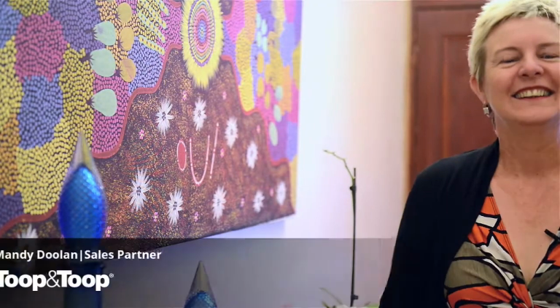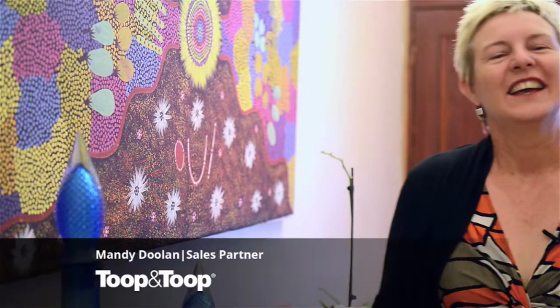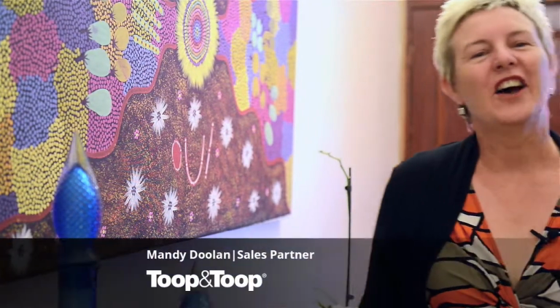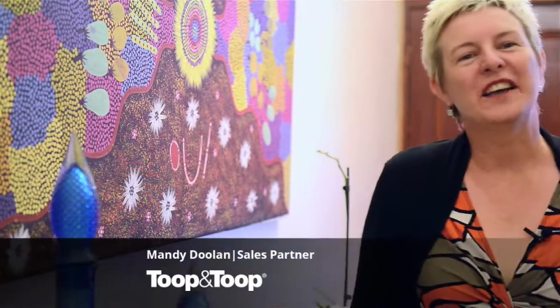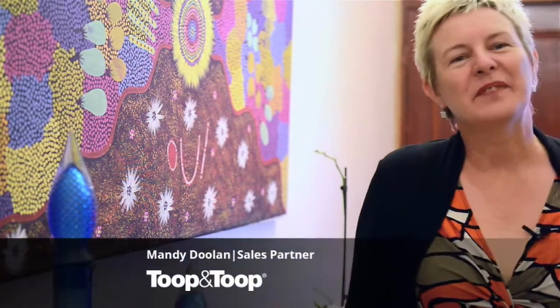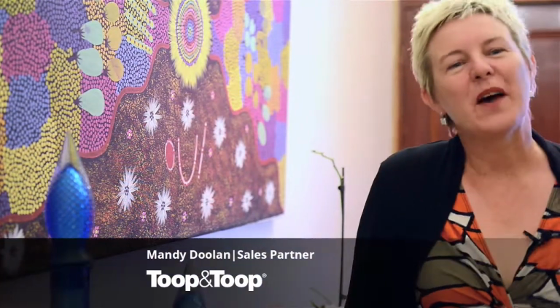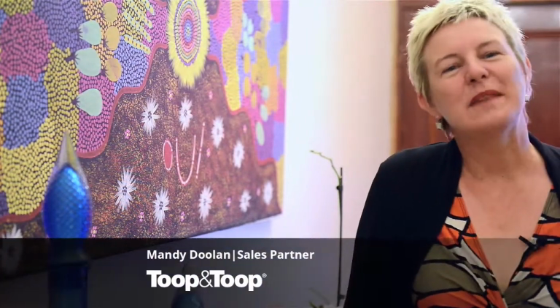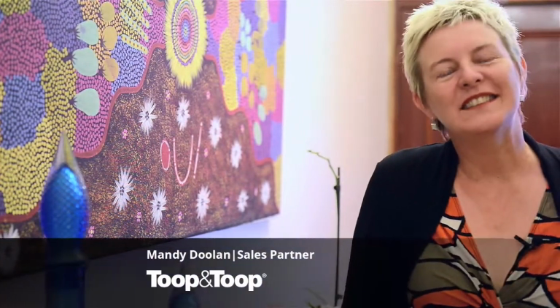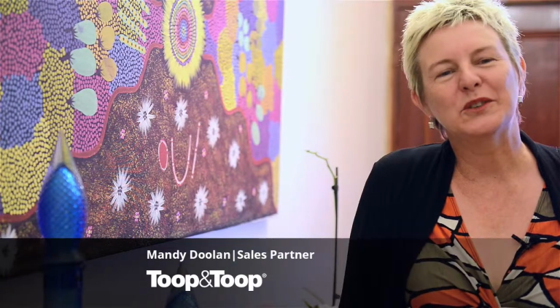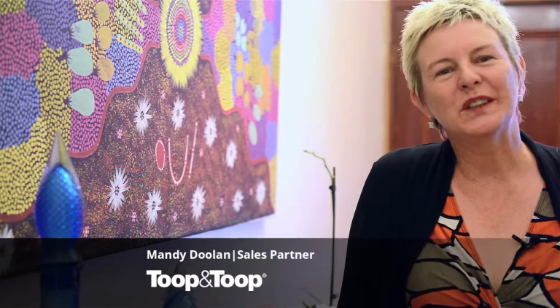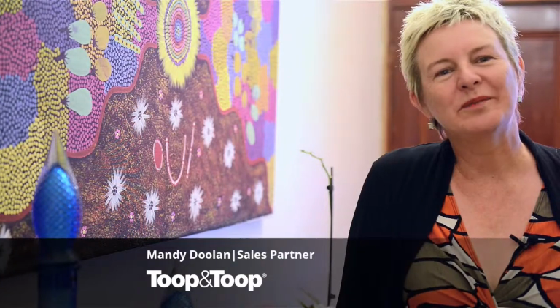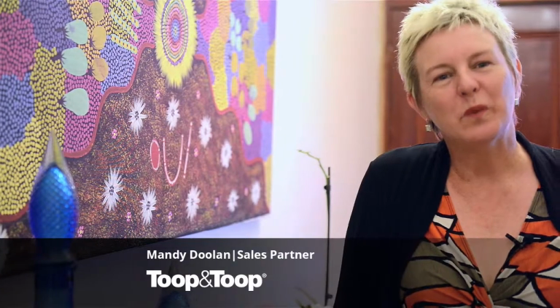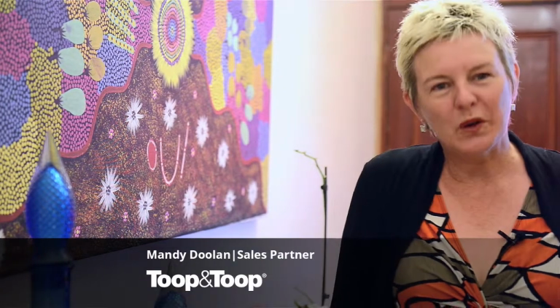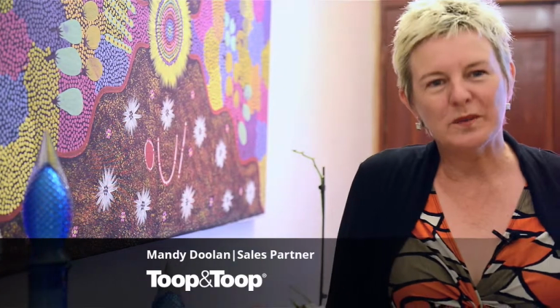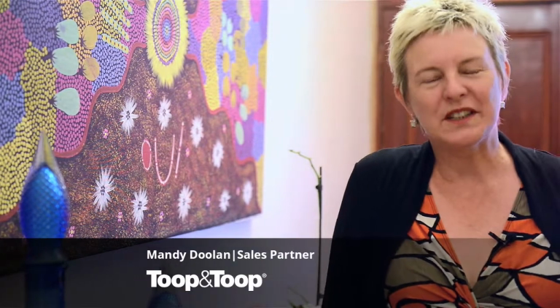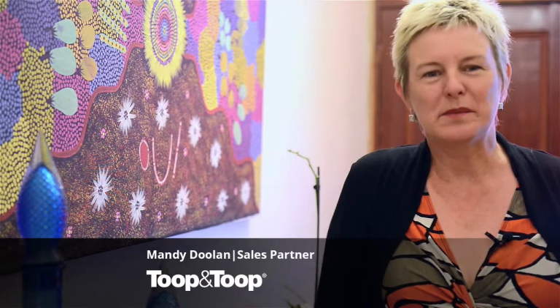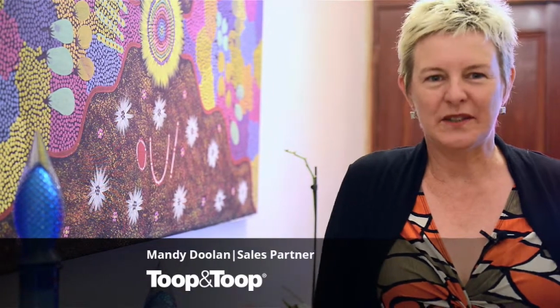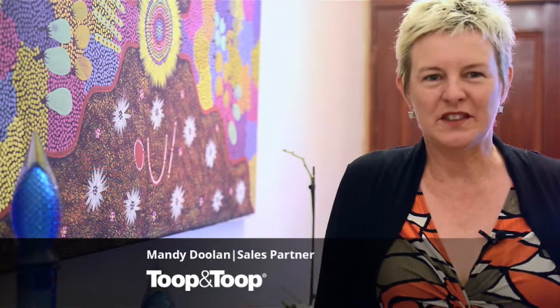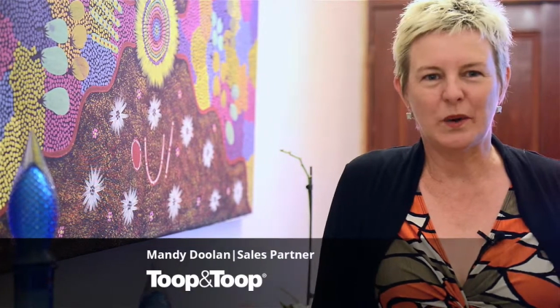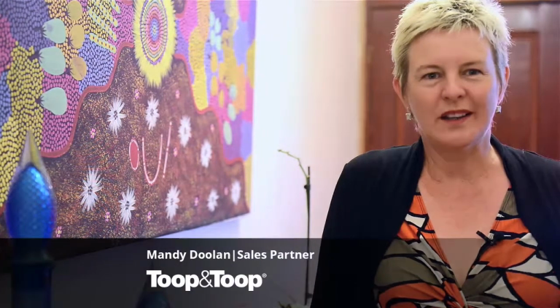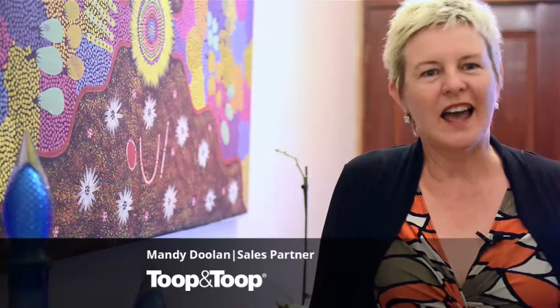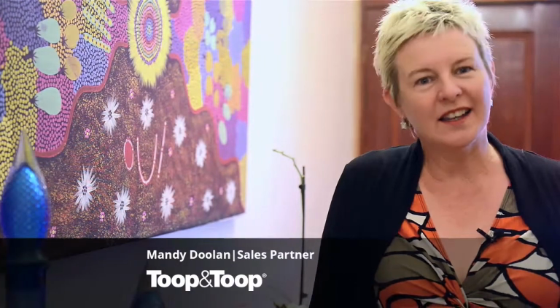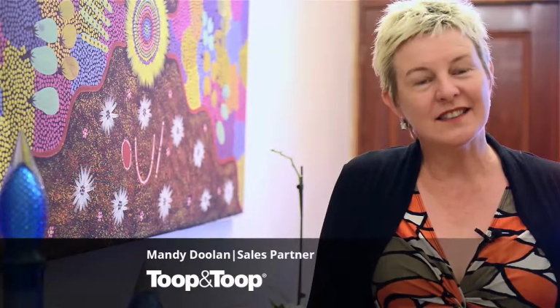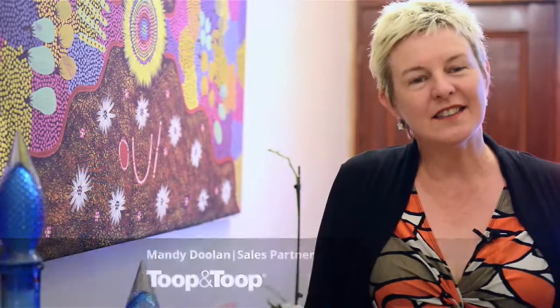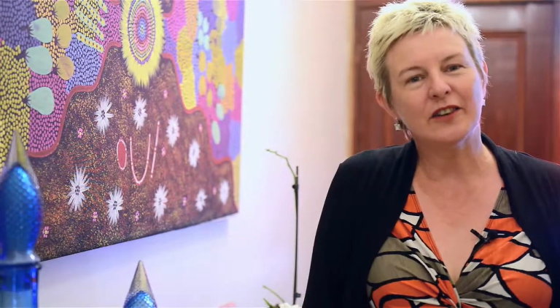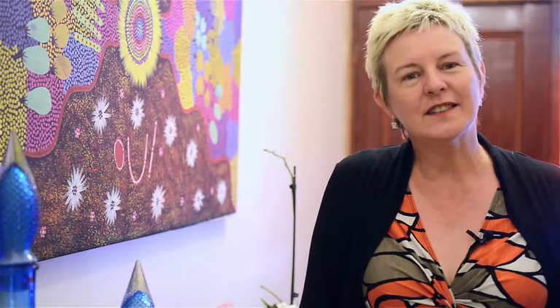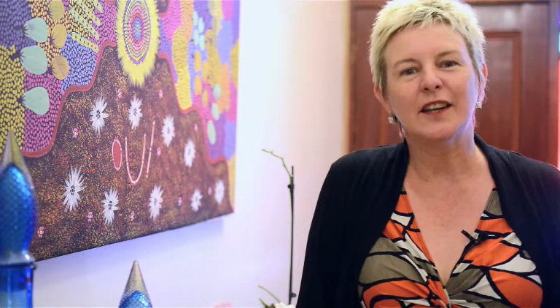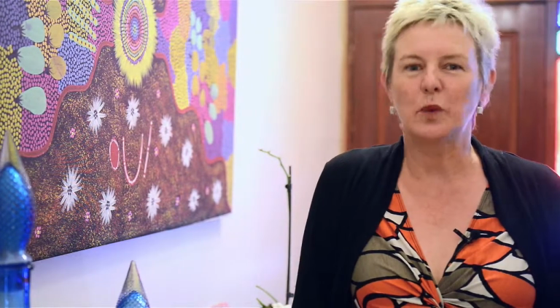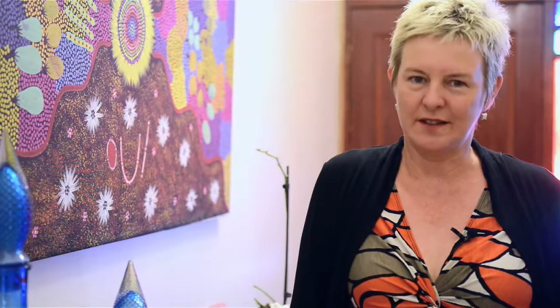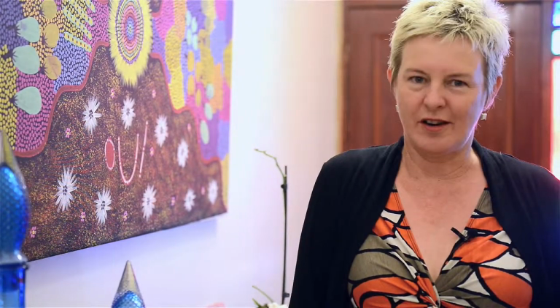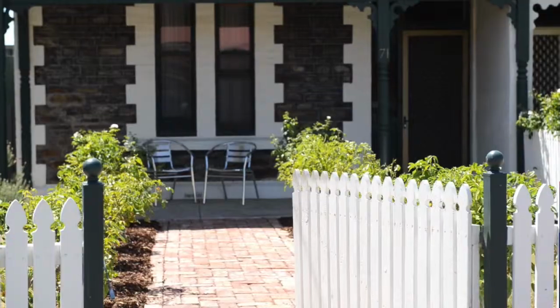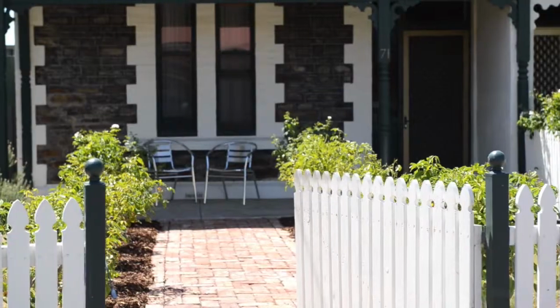Hi, I'm Mandy Doolan. Welcome to number 71 Arlington Terrace in West Hindmarsh.